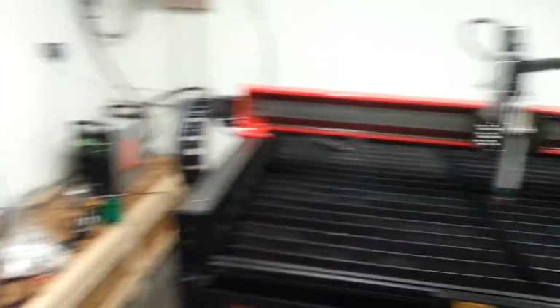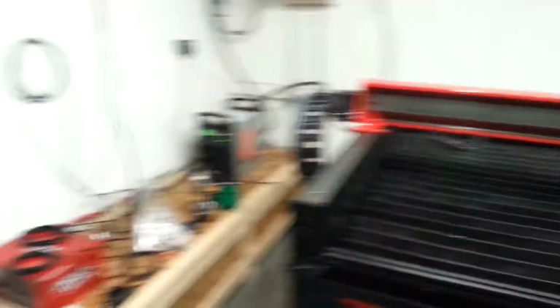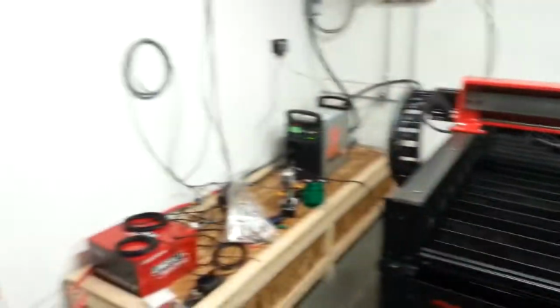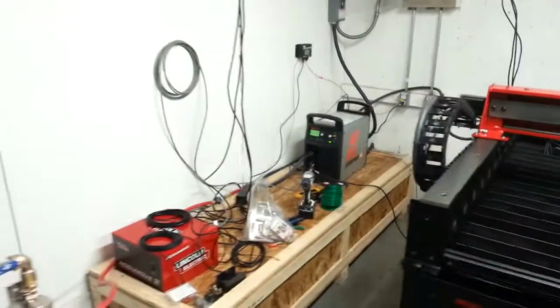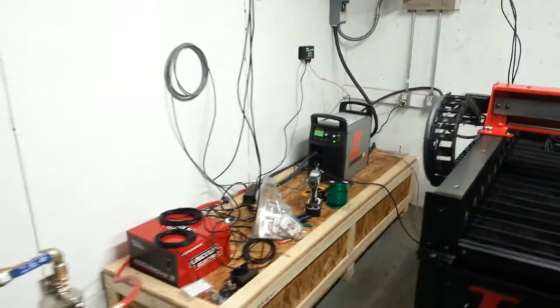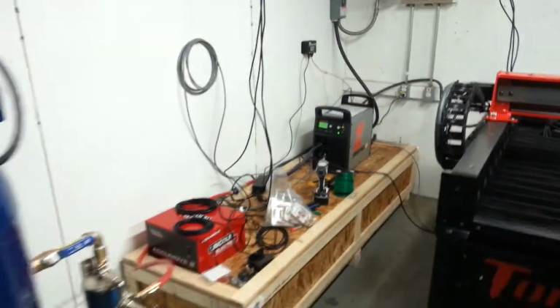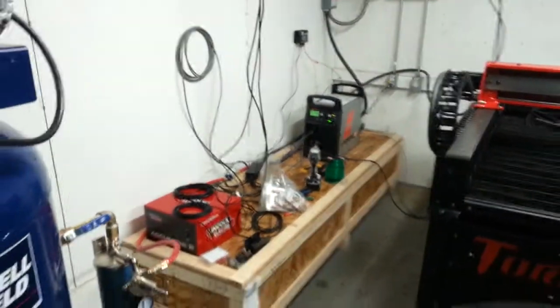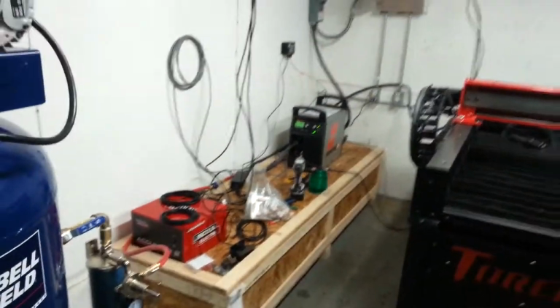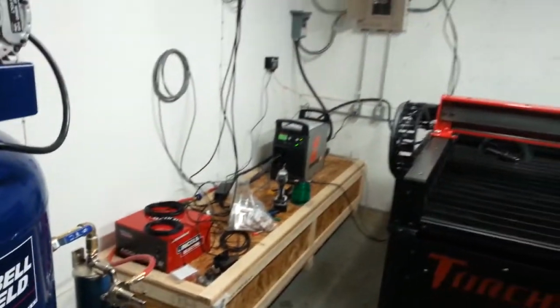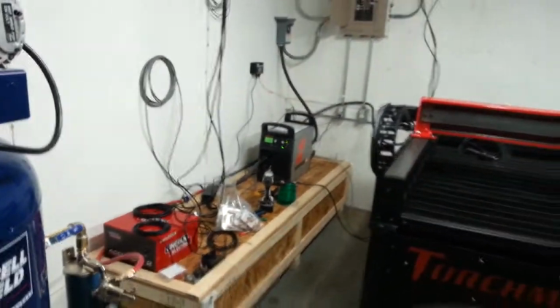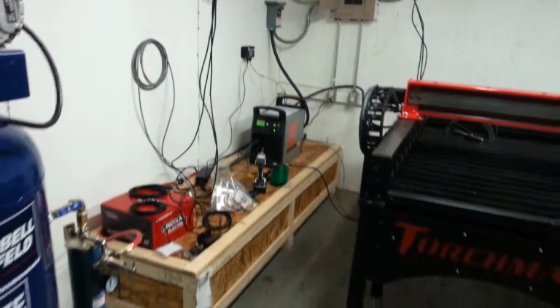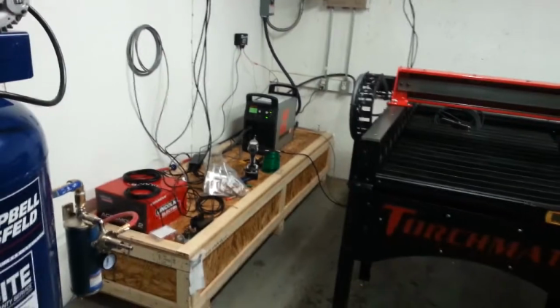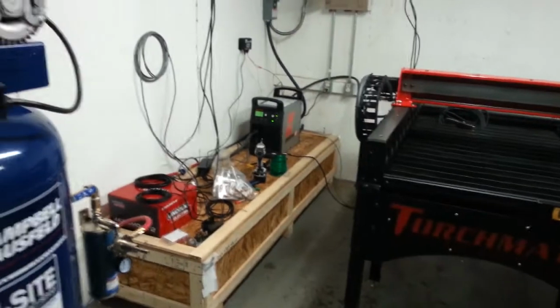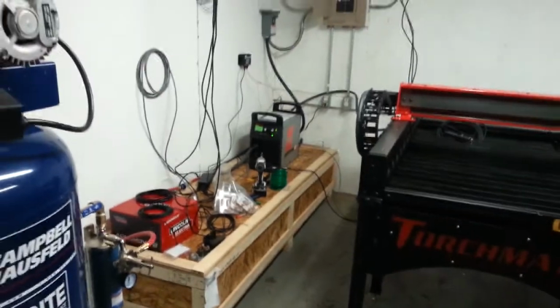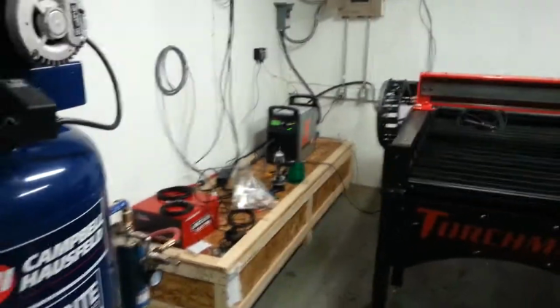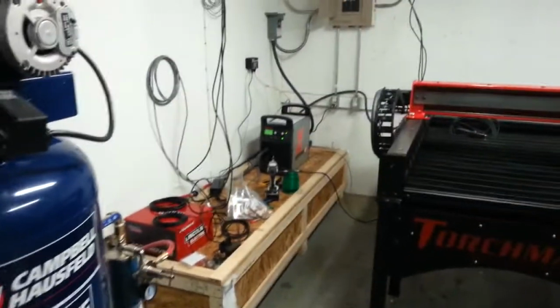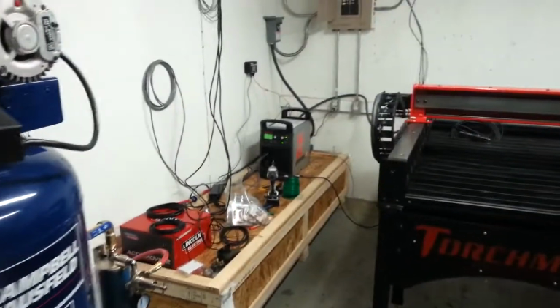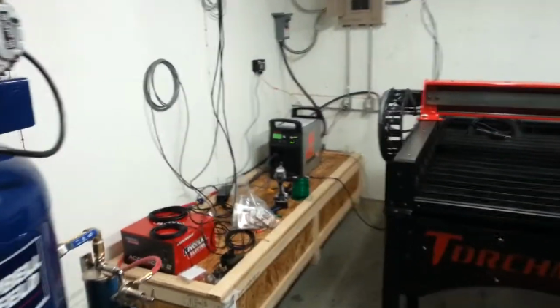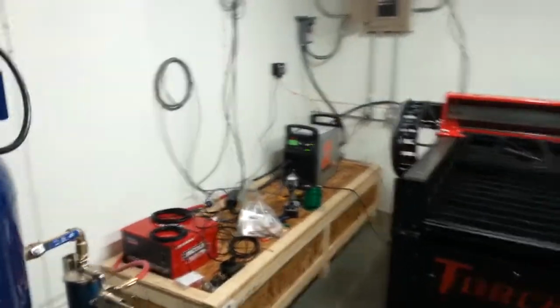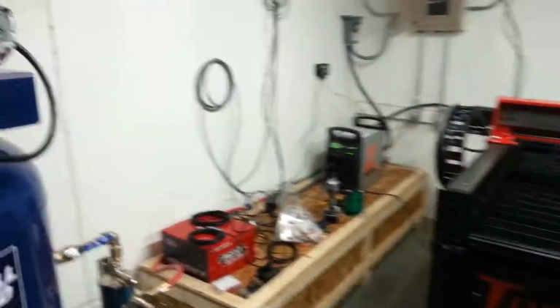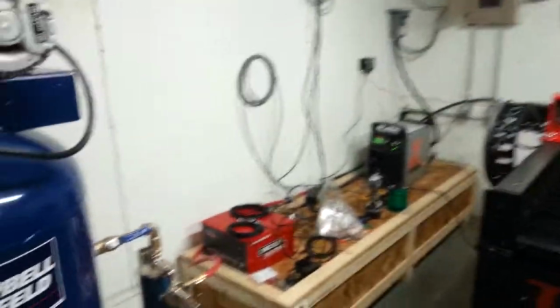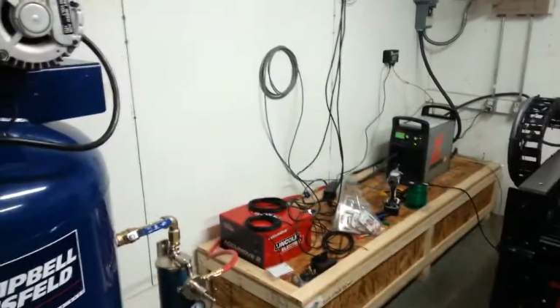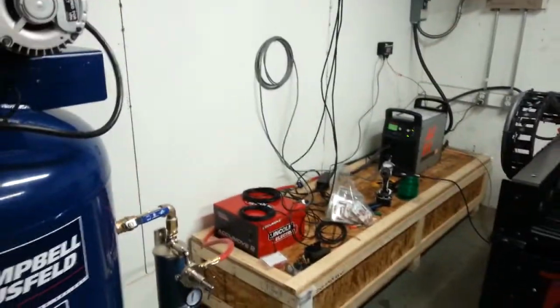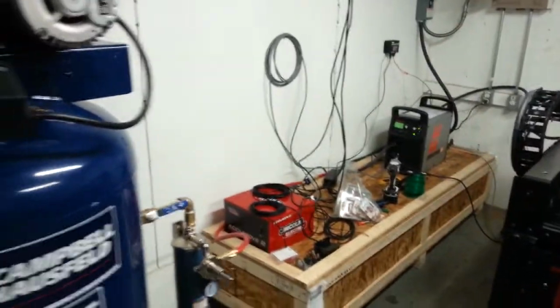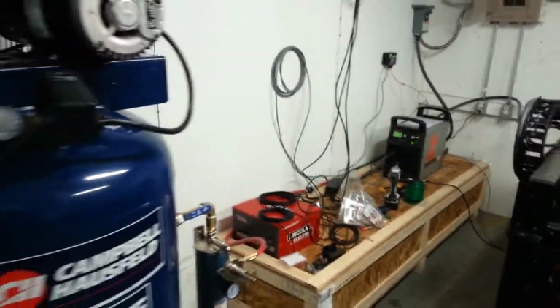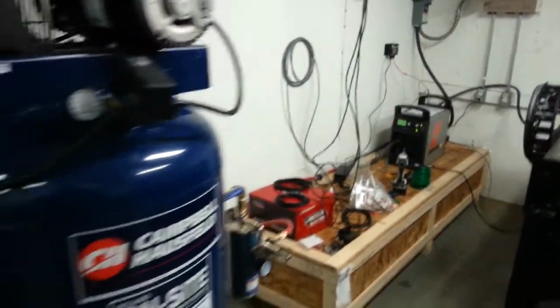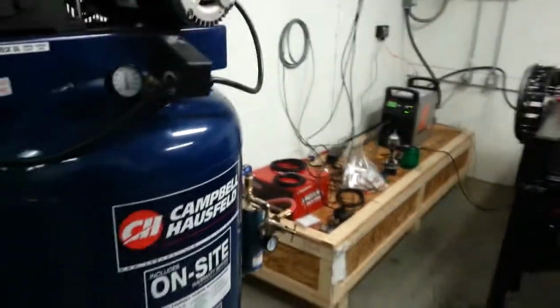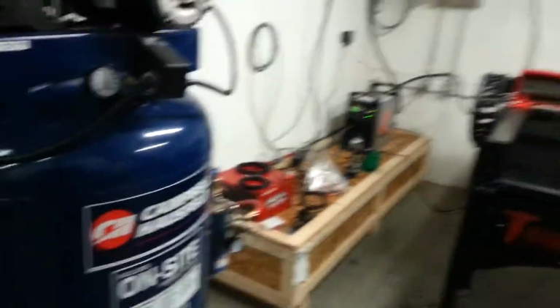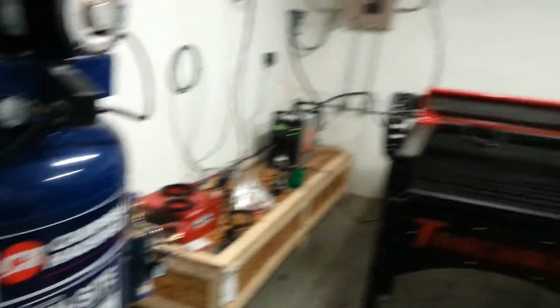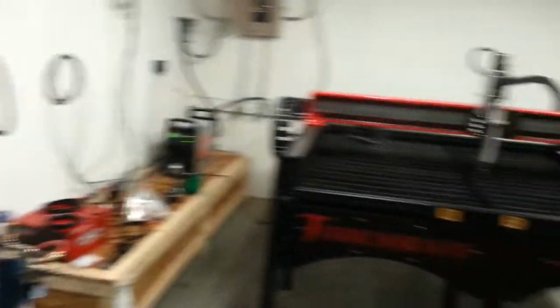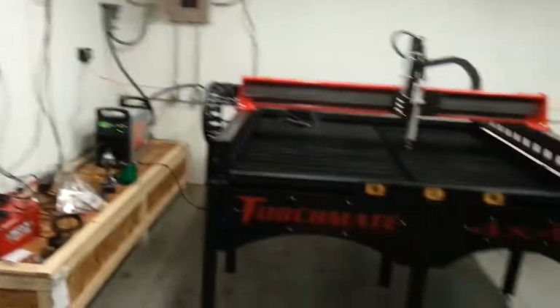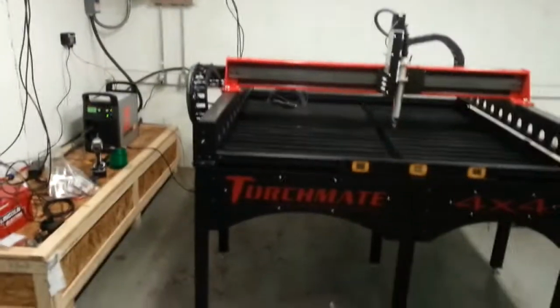This is the ancillary equipment that goes with it: torch power supply, controller, and a big compressor.